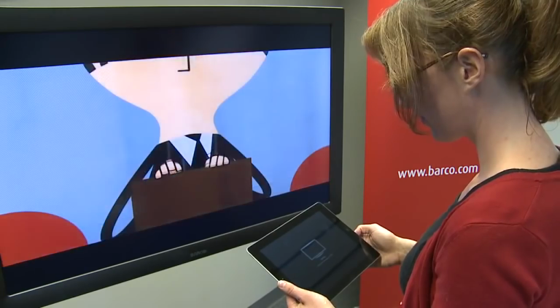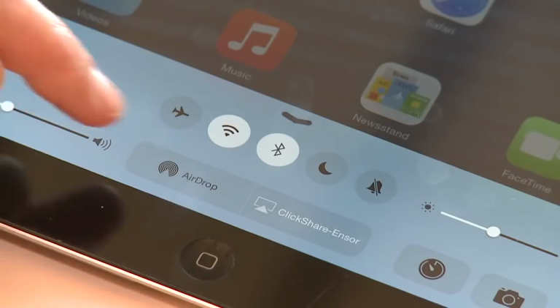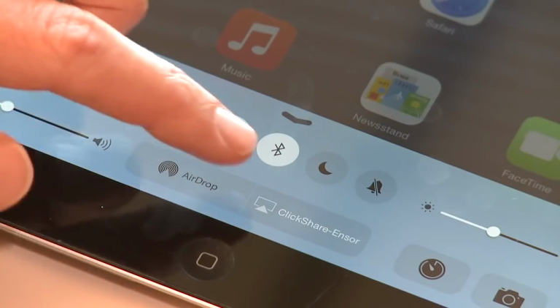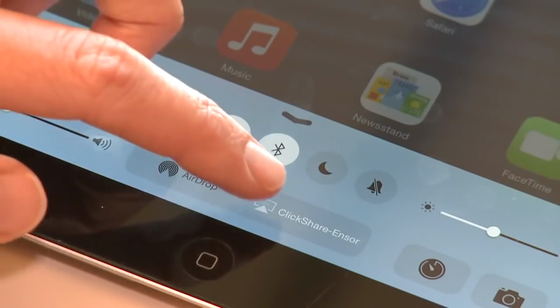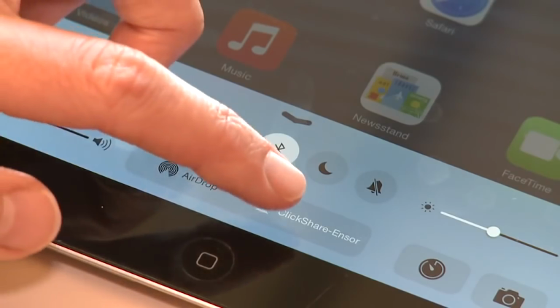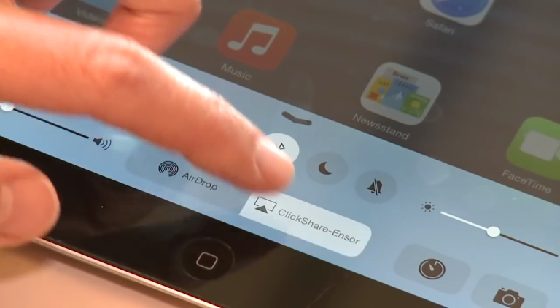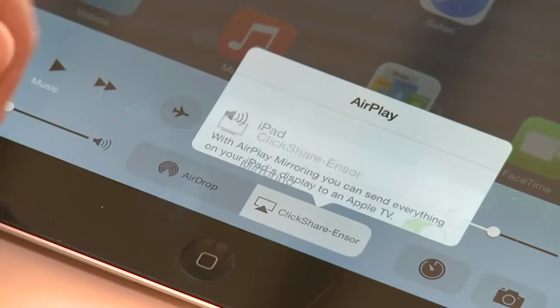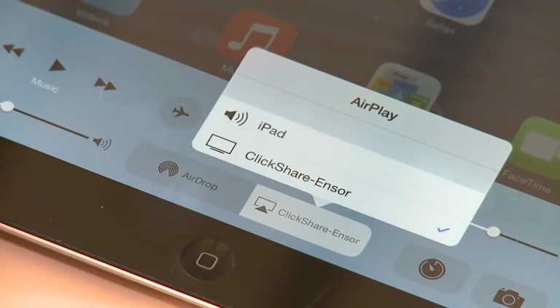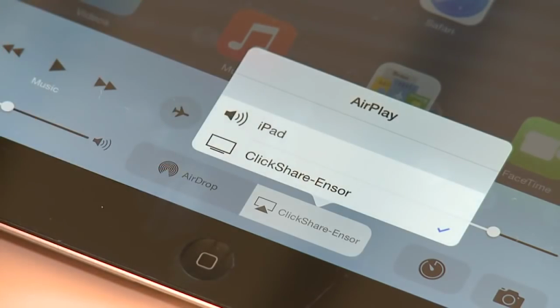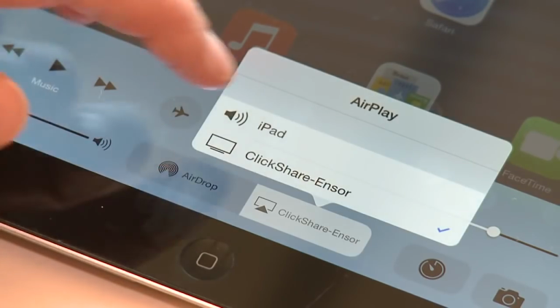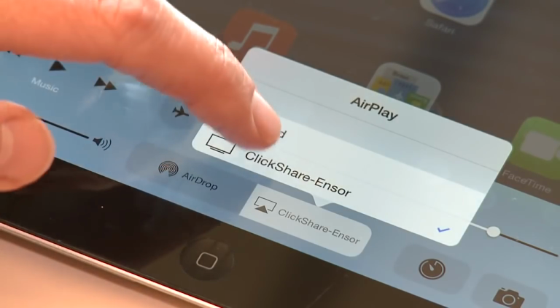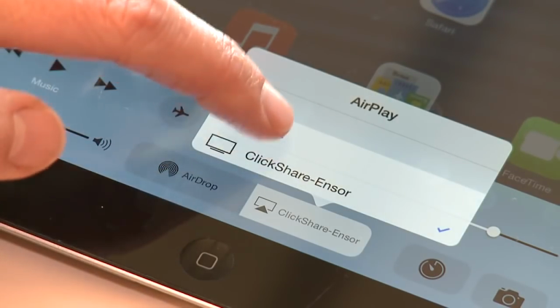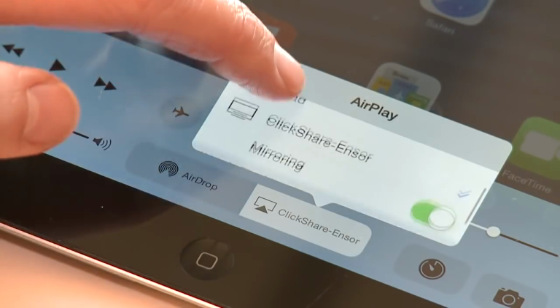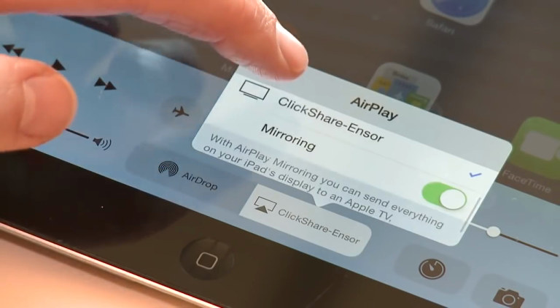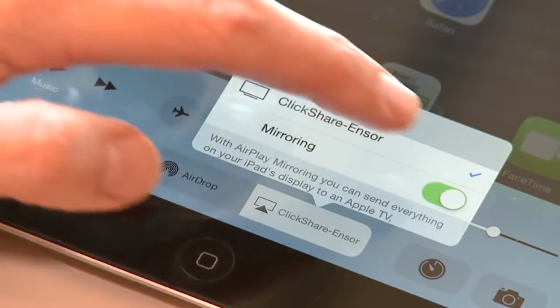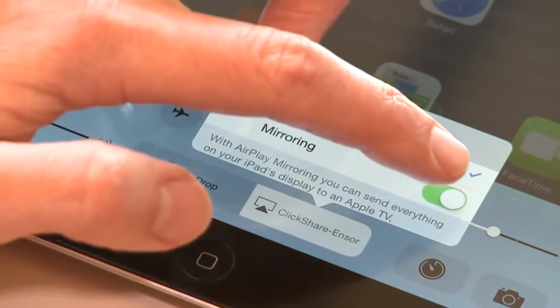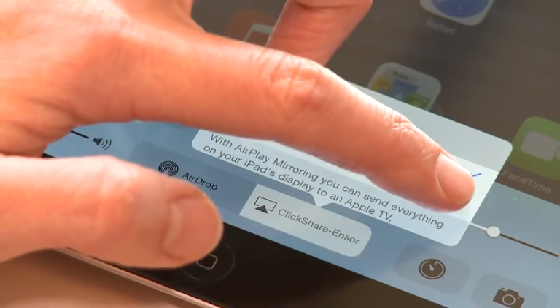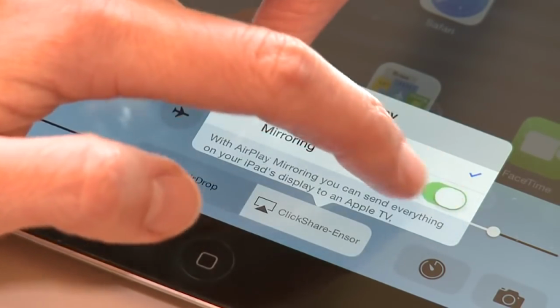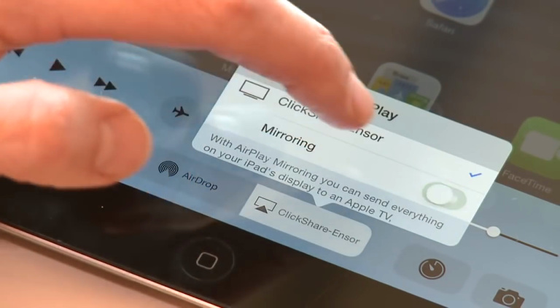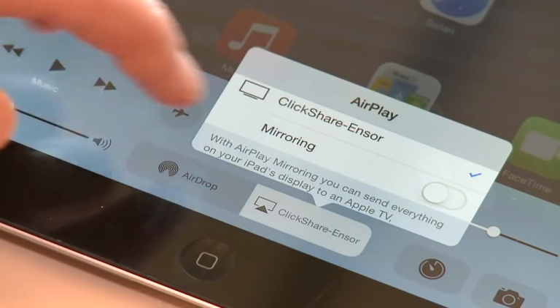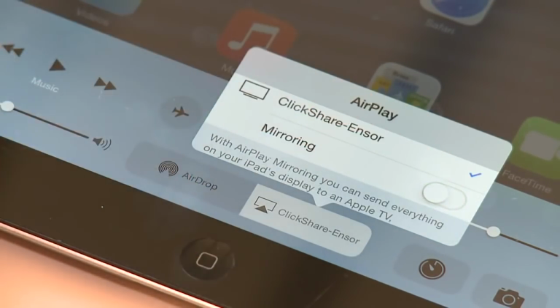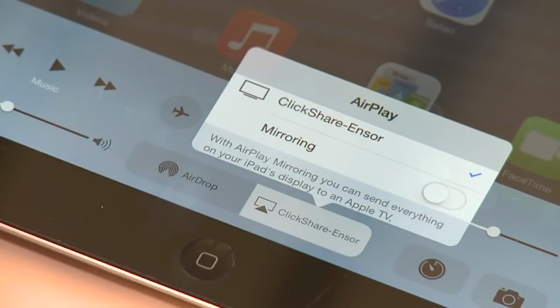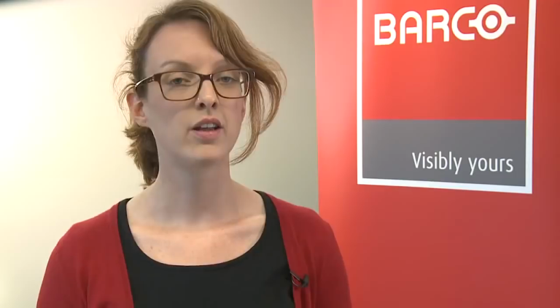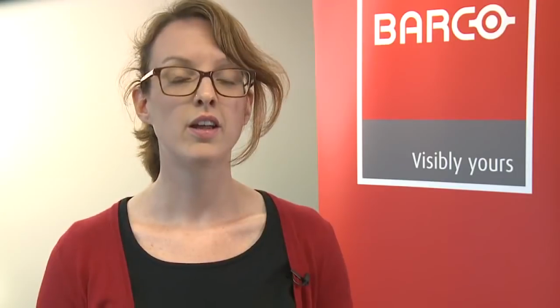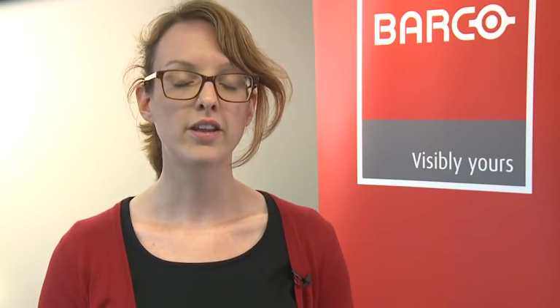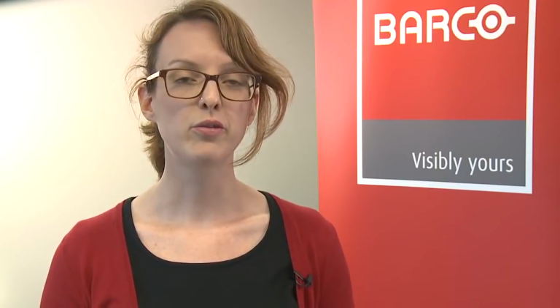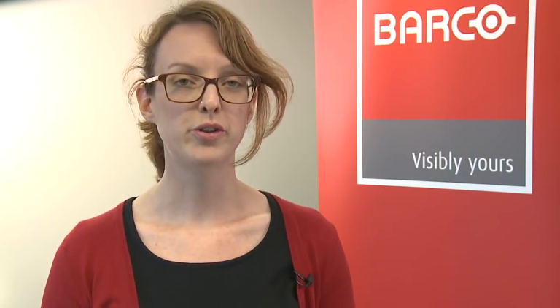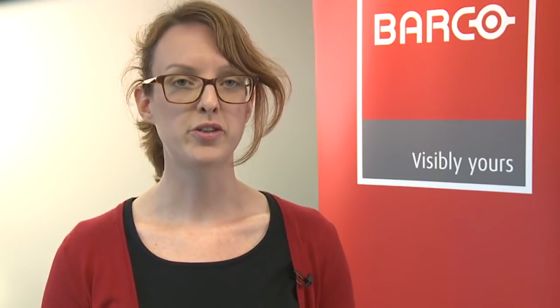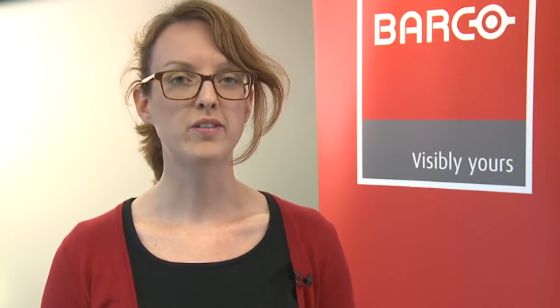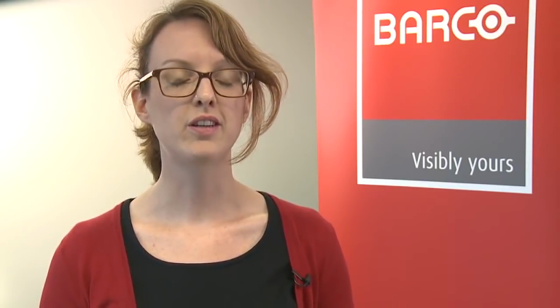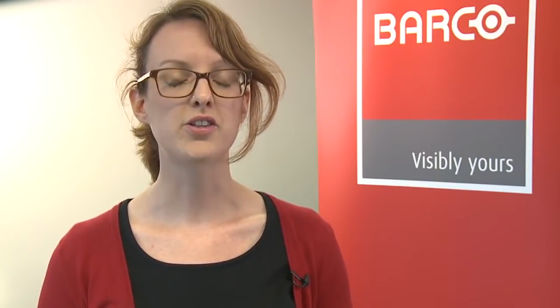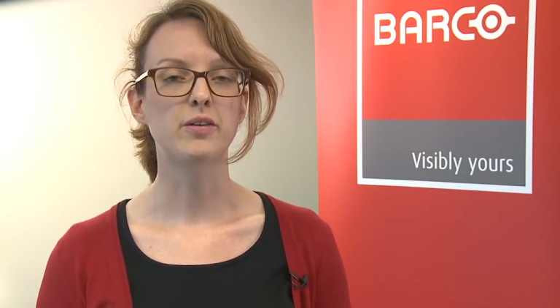To stop mirroring, go back to the AirPlay menu and disable mirroring. Thank you for your interest in ClickShare.